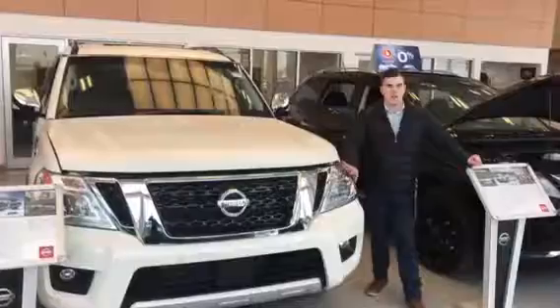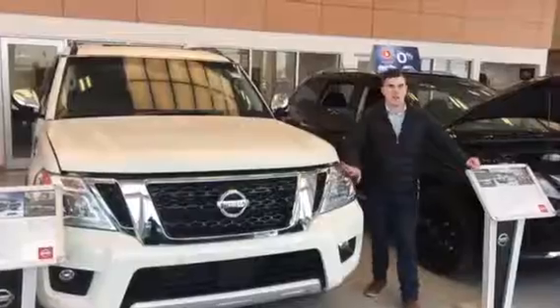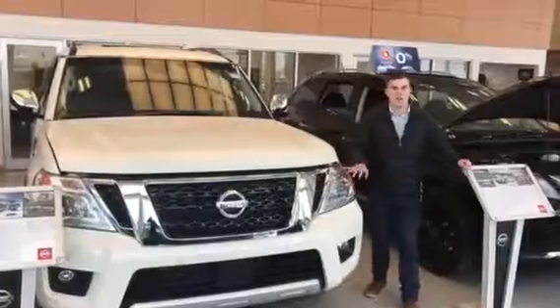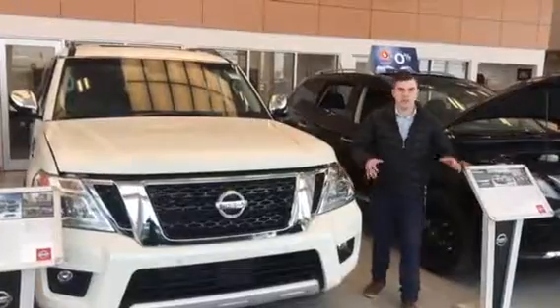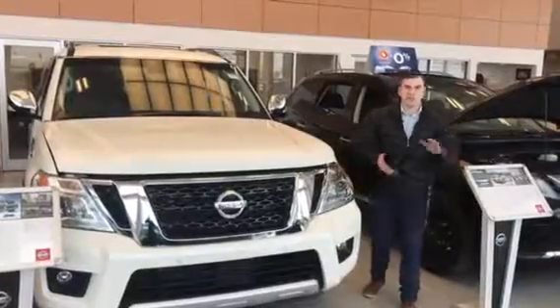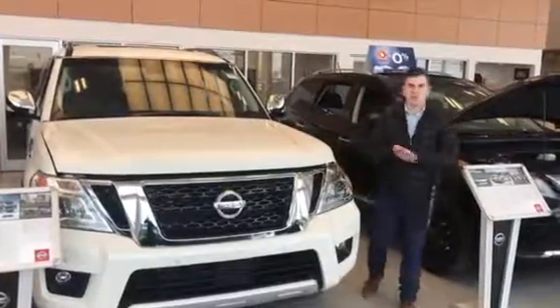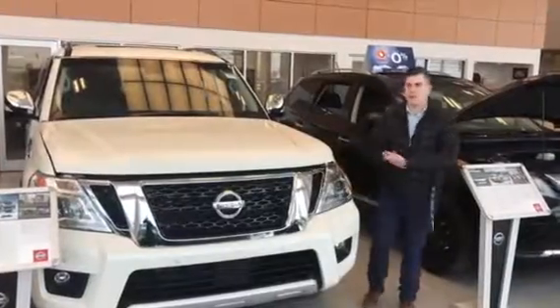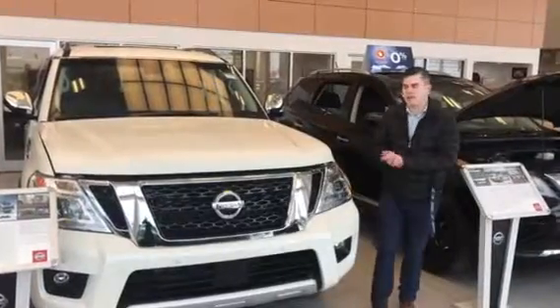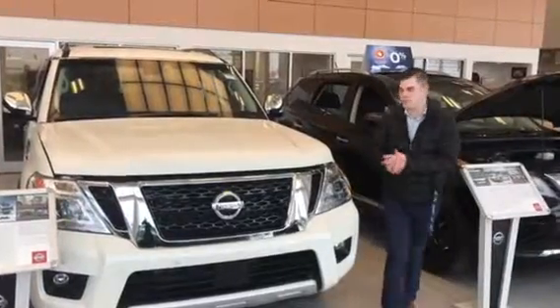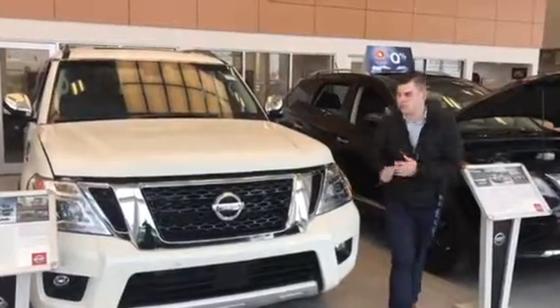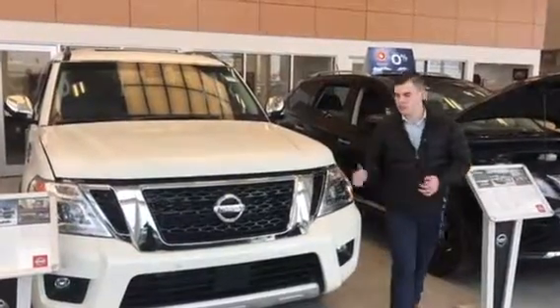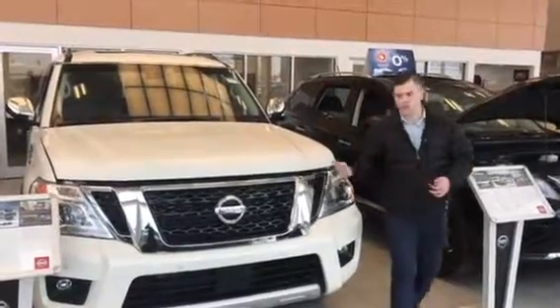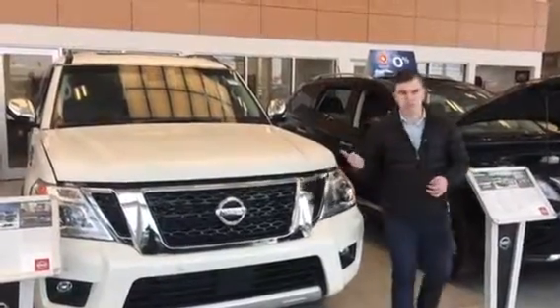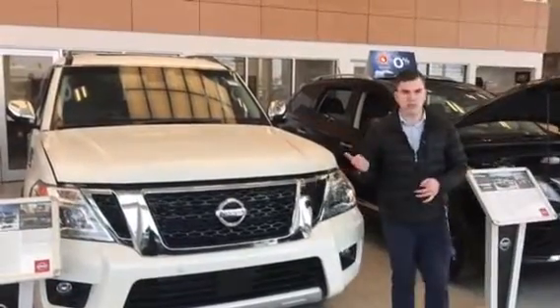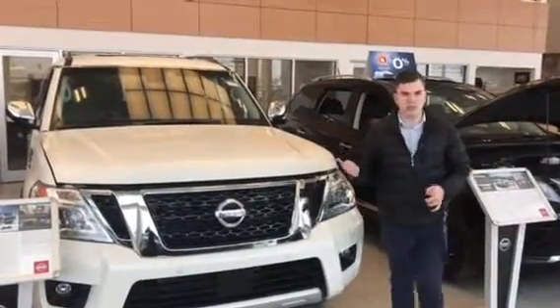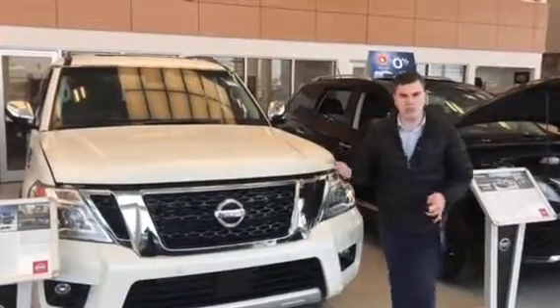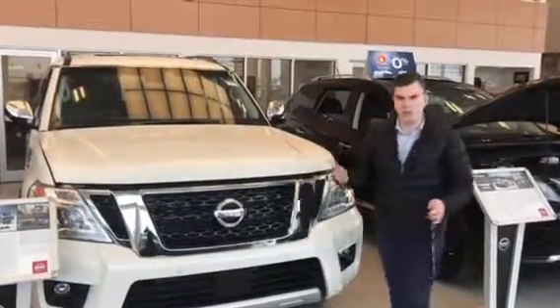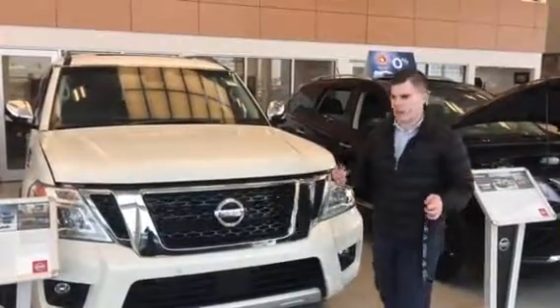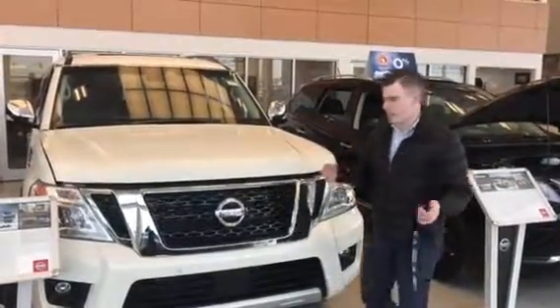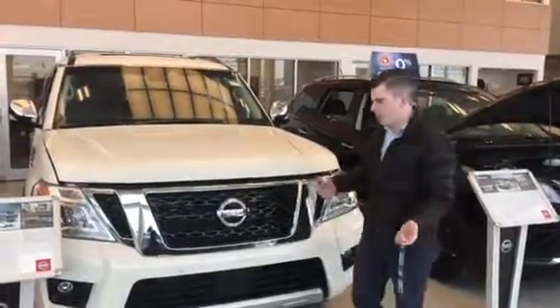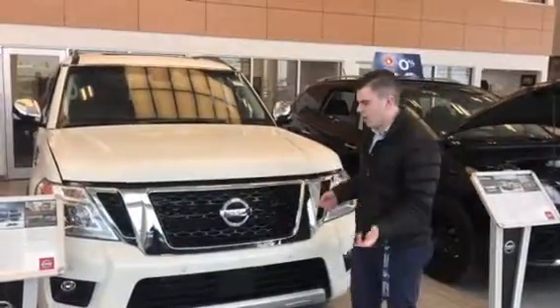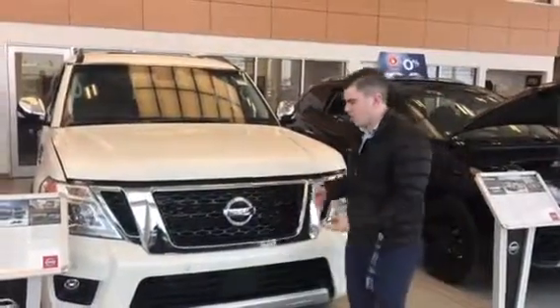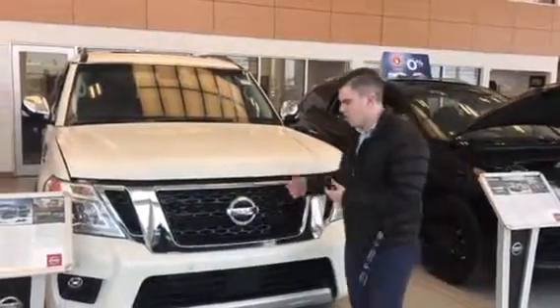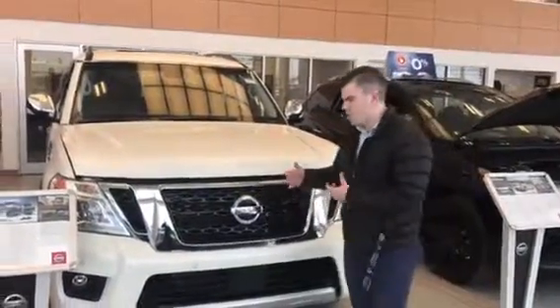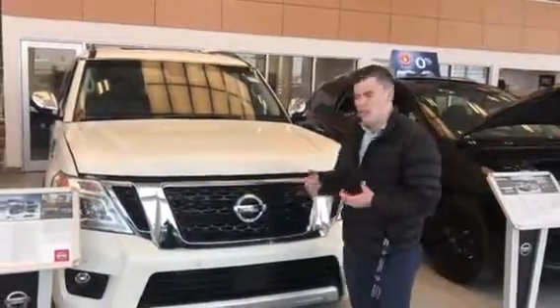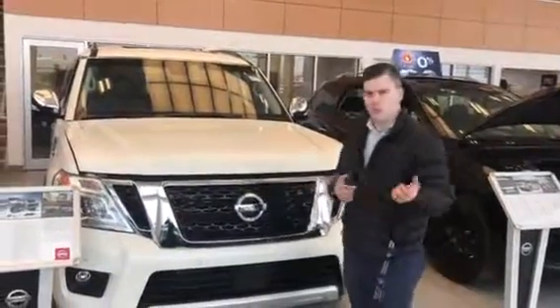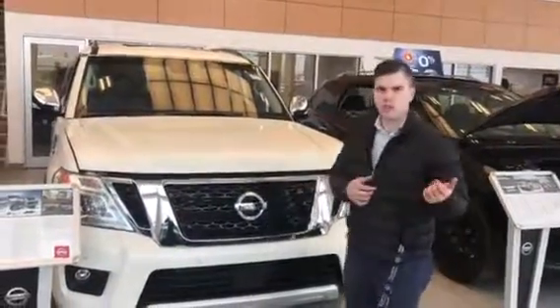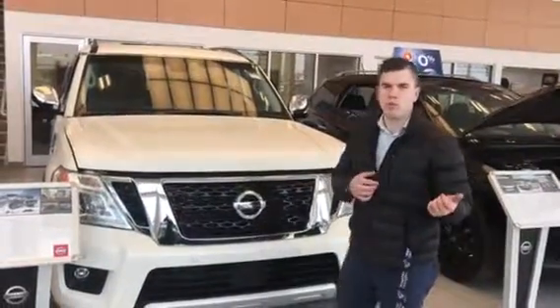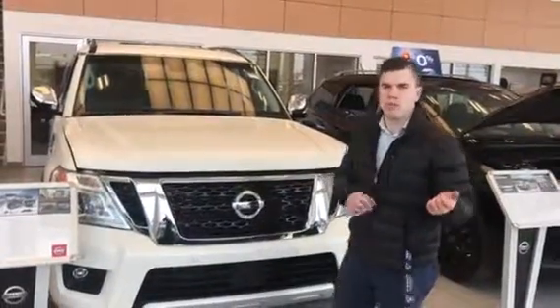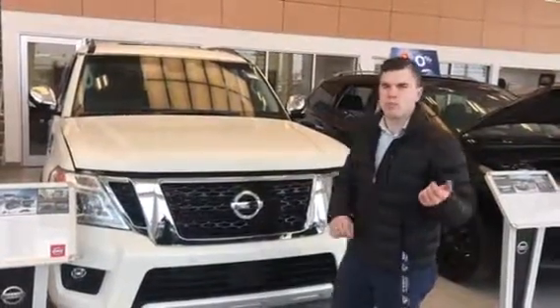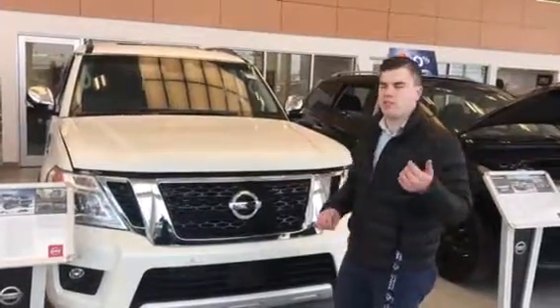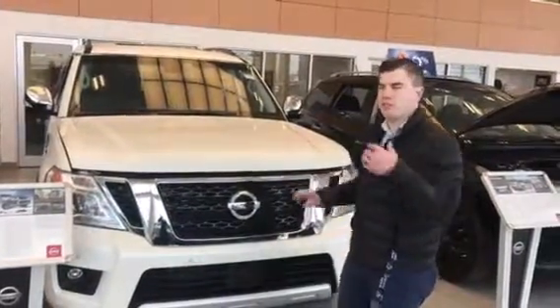Hey, it's Carnie from Italy Nissan. Just wanted to quickly show you the Armada. Really cool things about this.